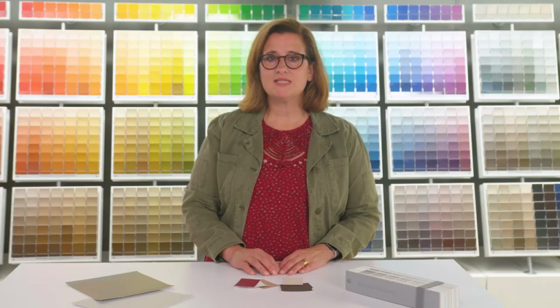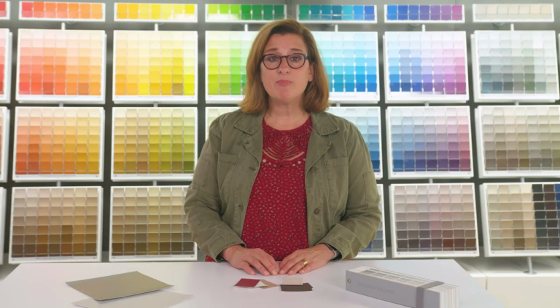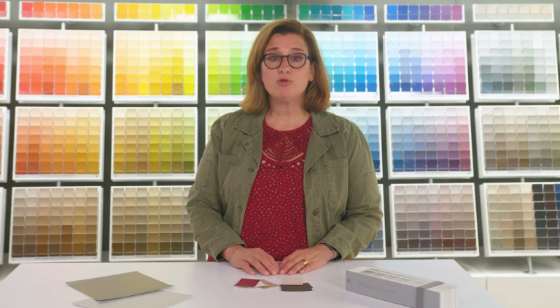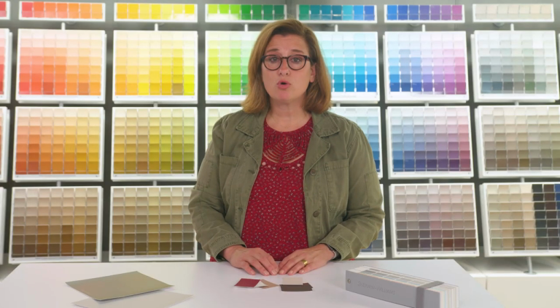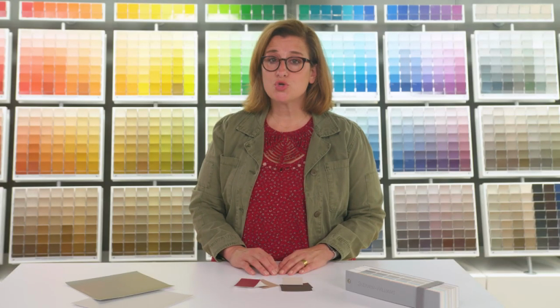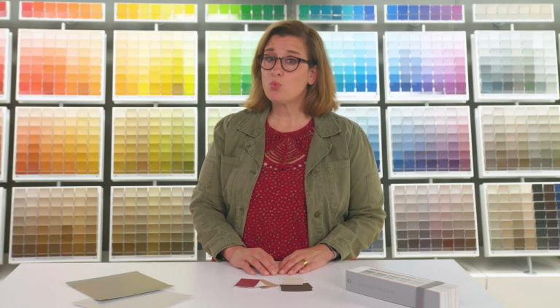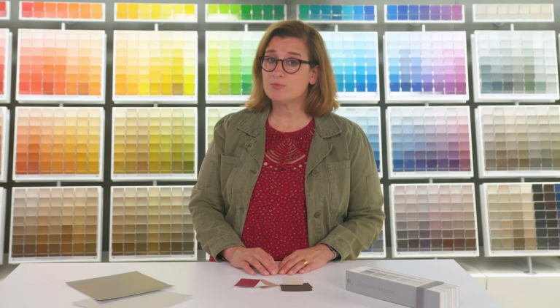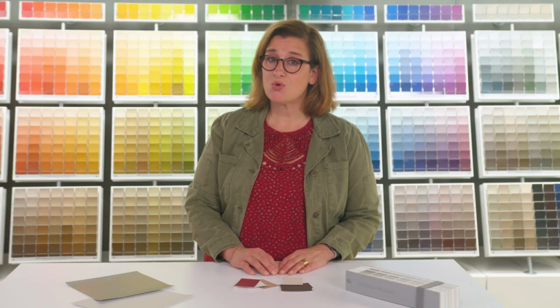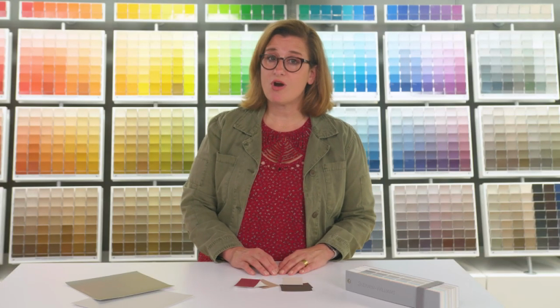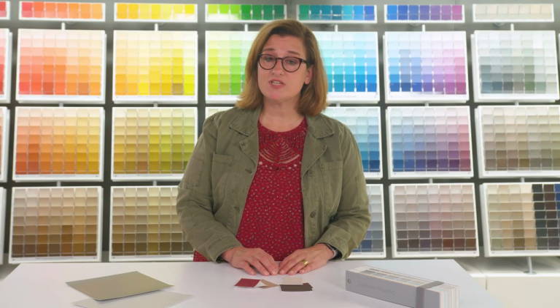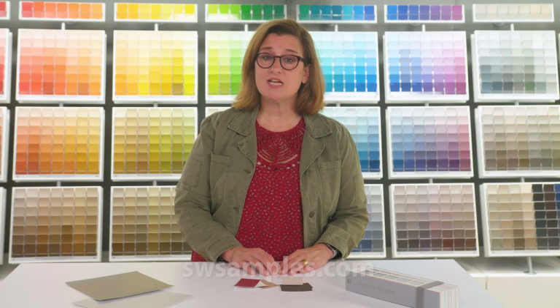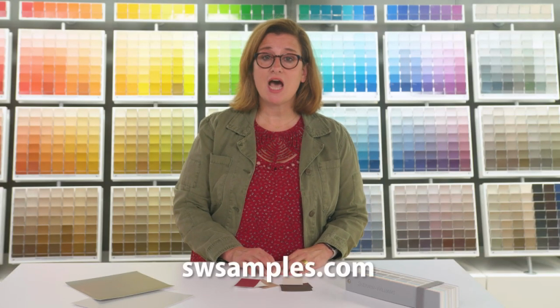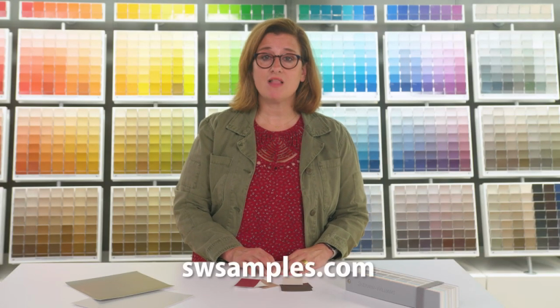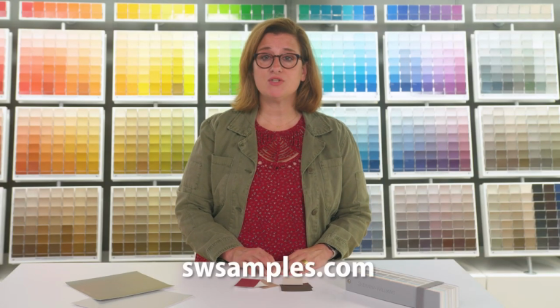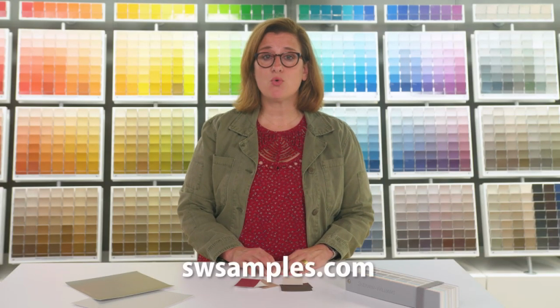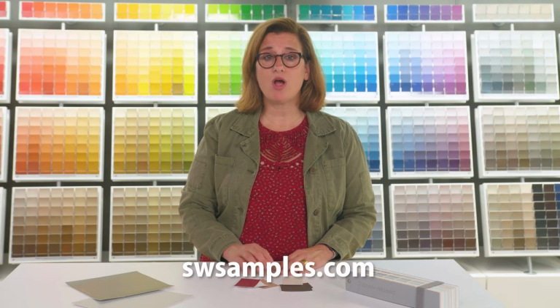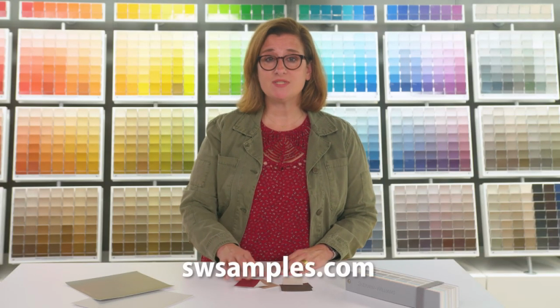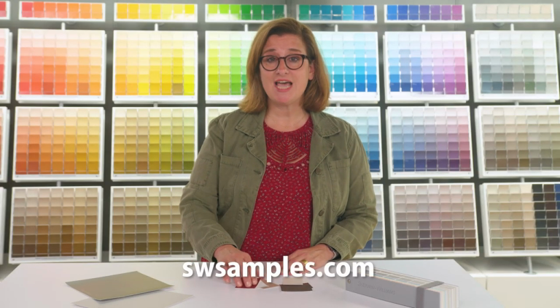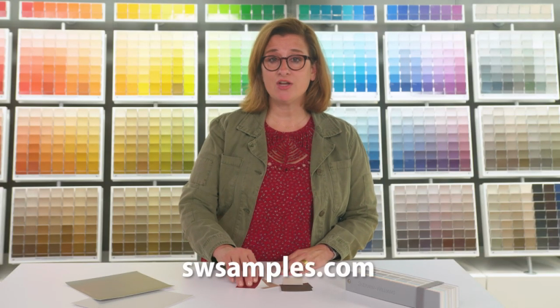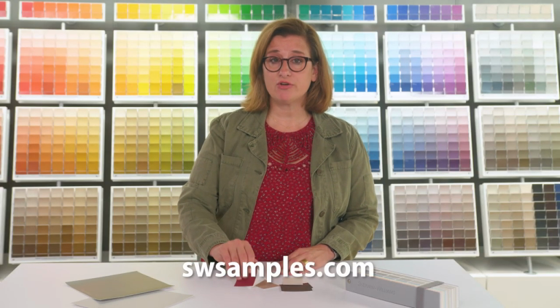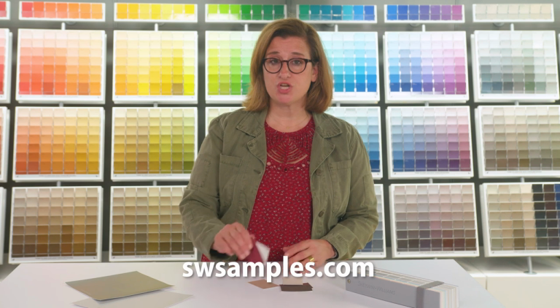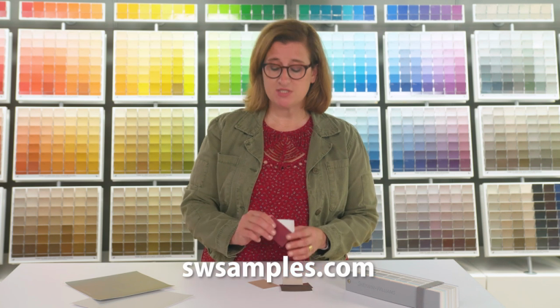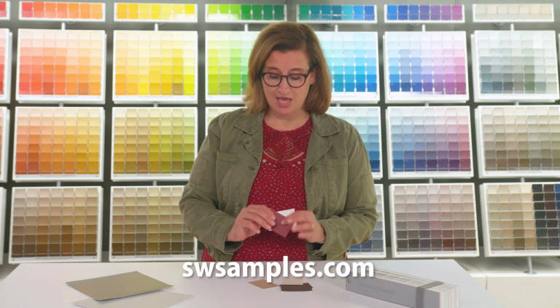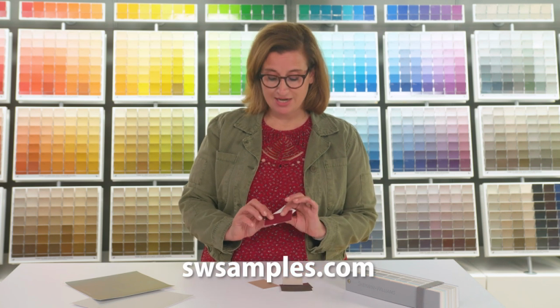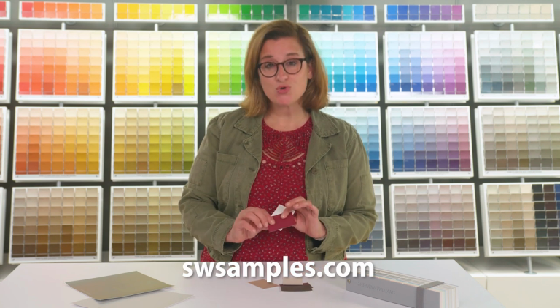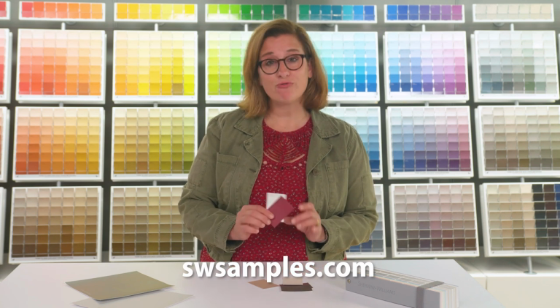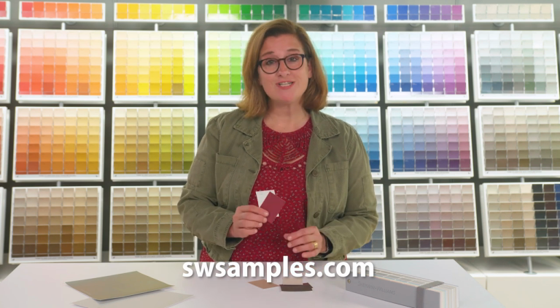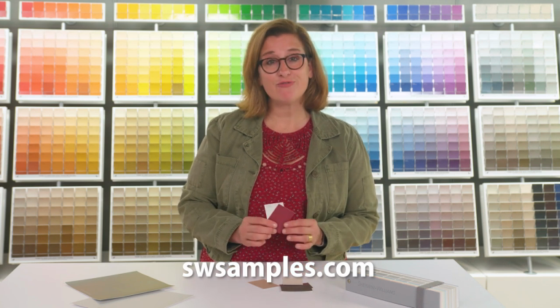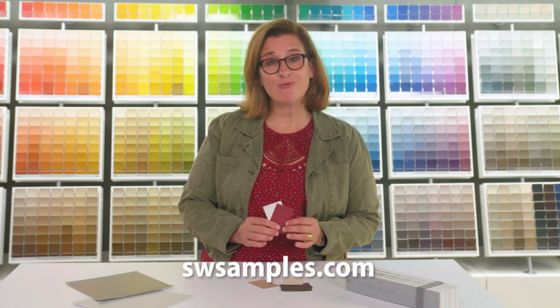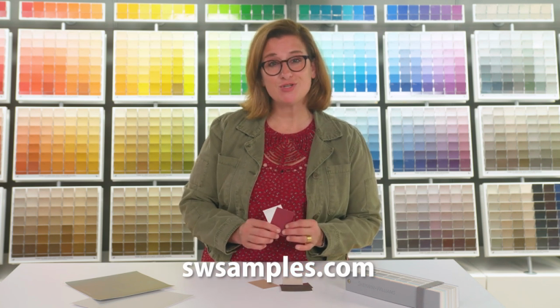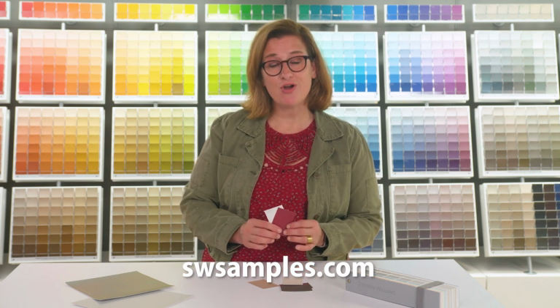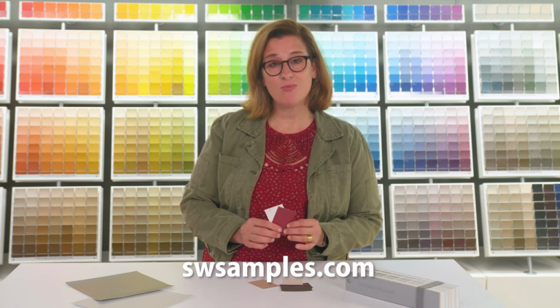Stop in your local Sherwin-Williams store or visit us online to order up to 10 color chips and enjoy free delivery right to your home.